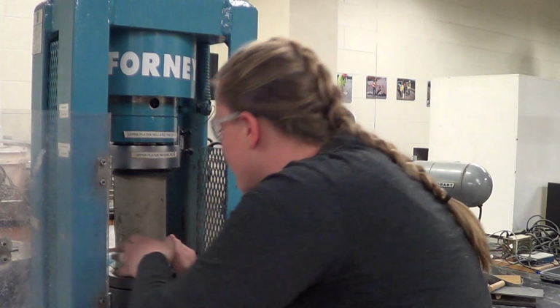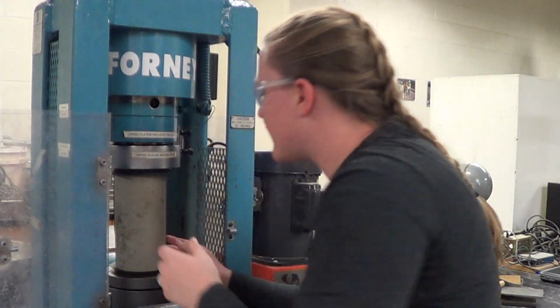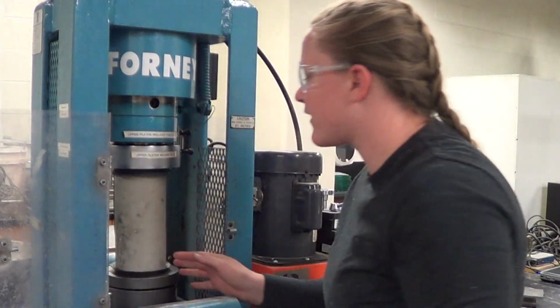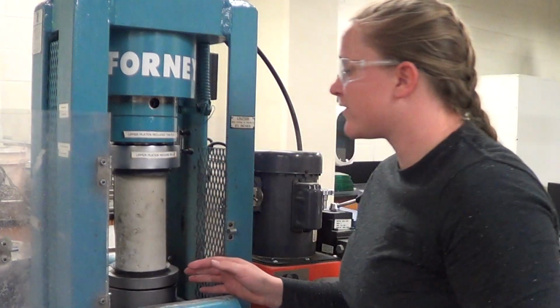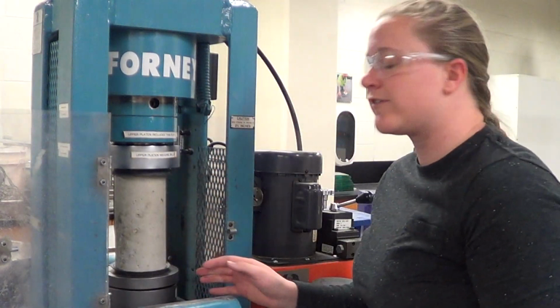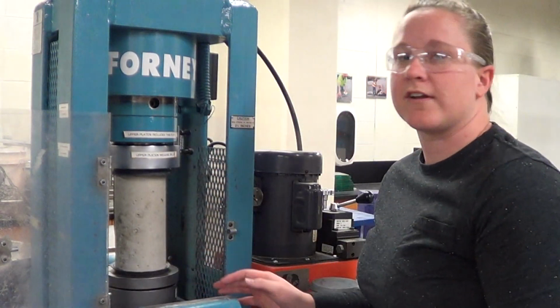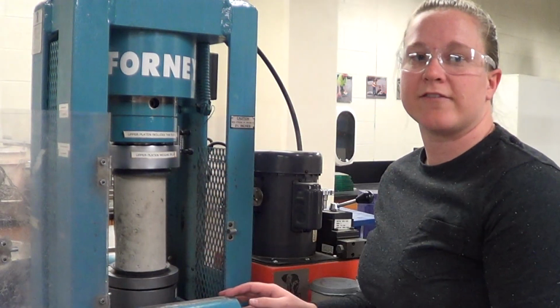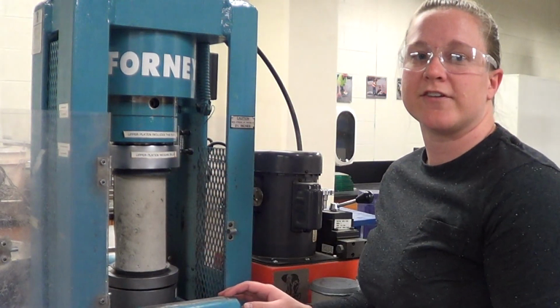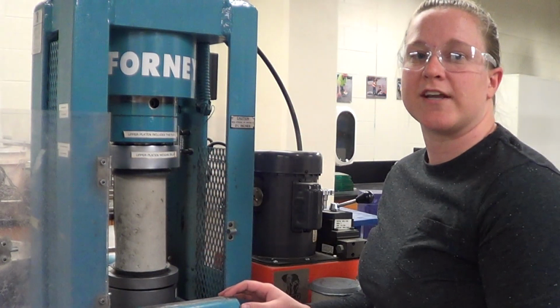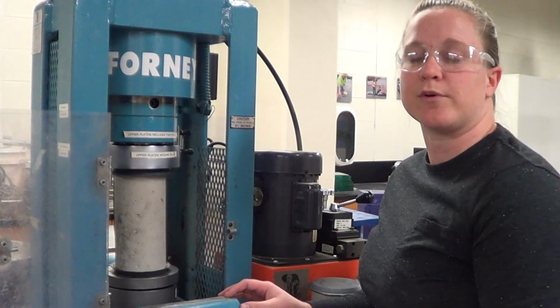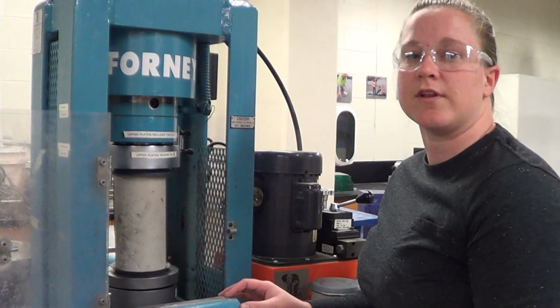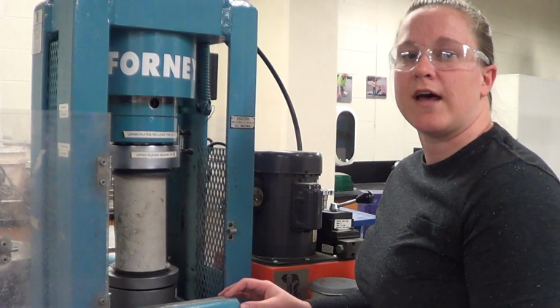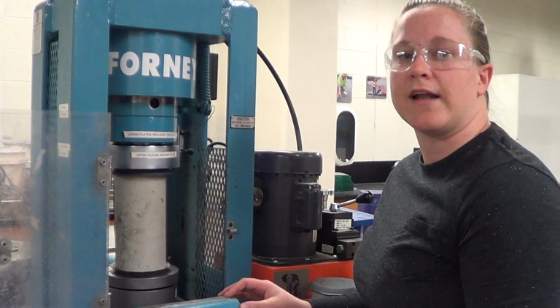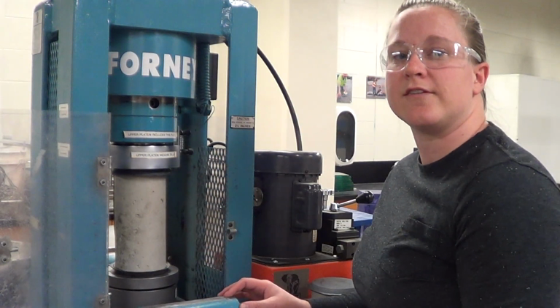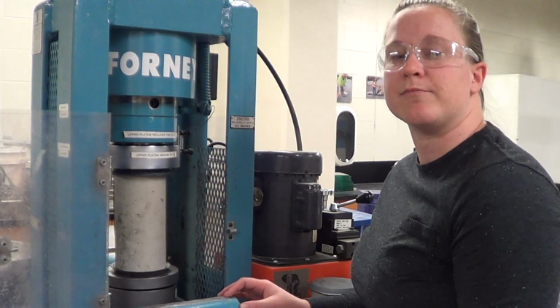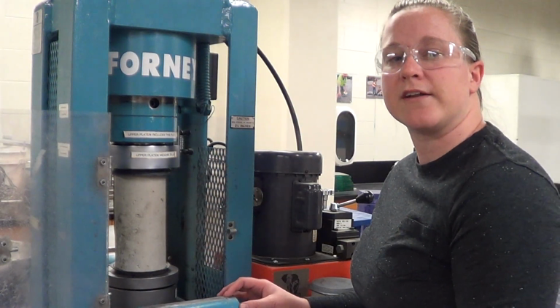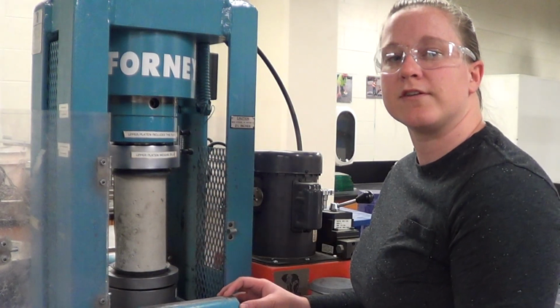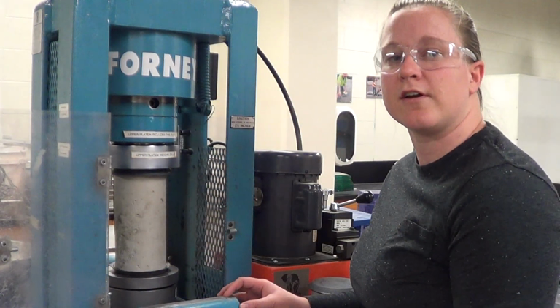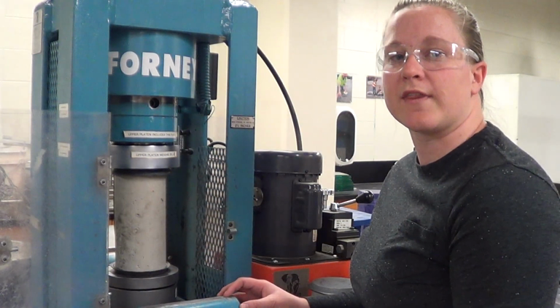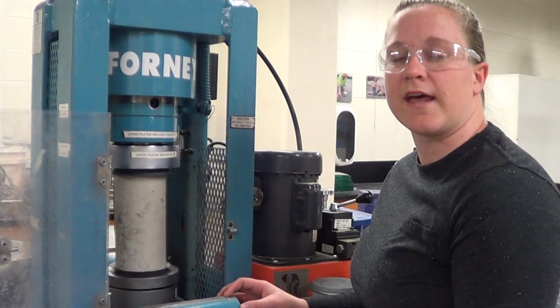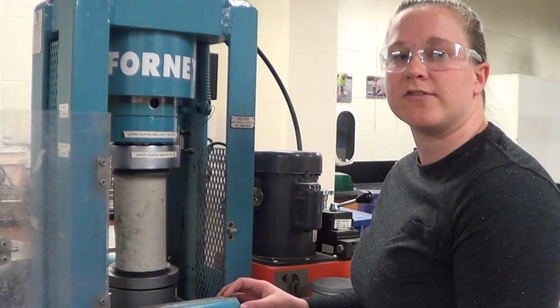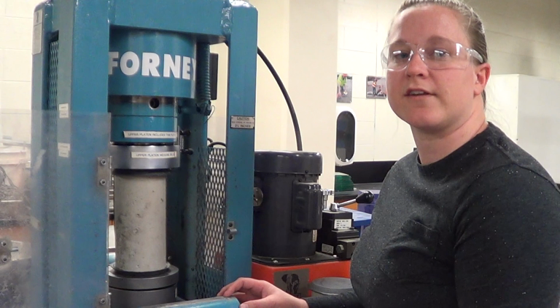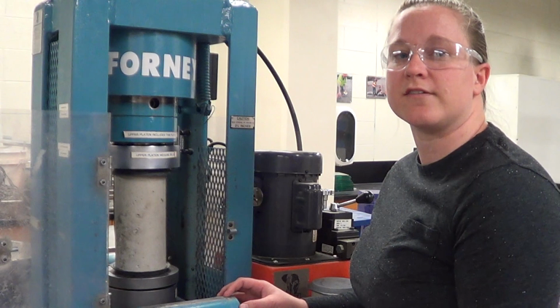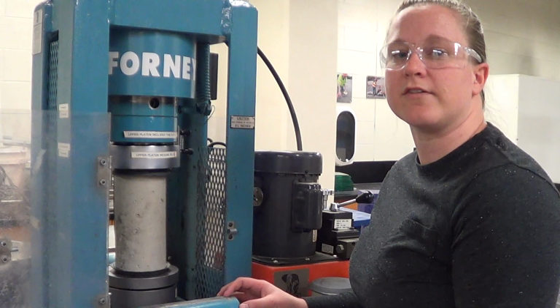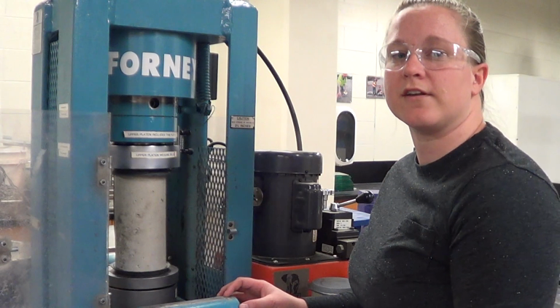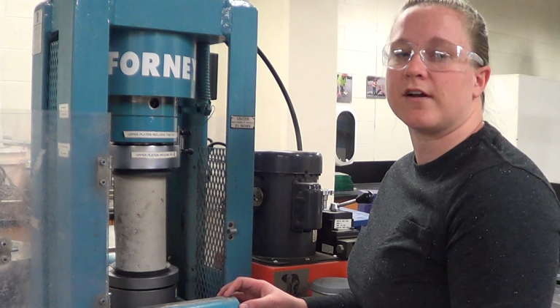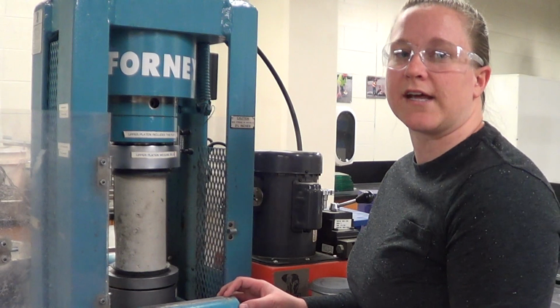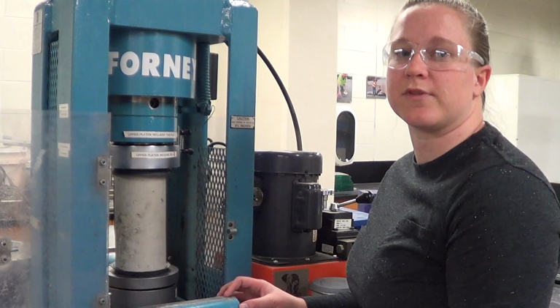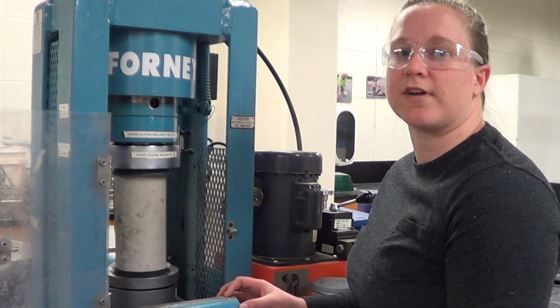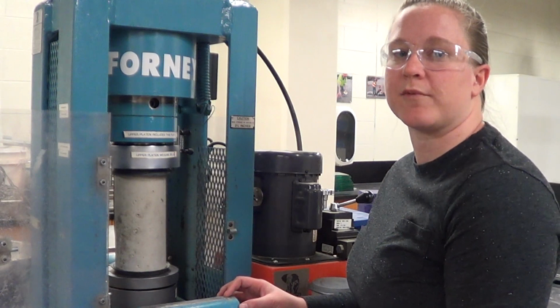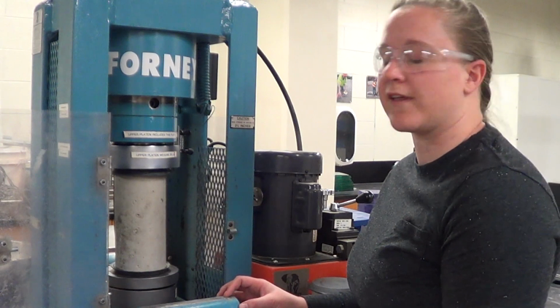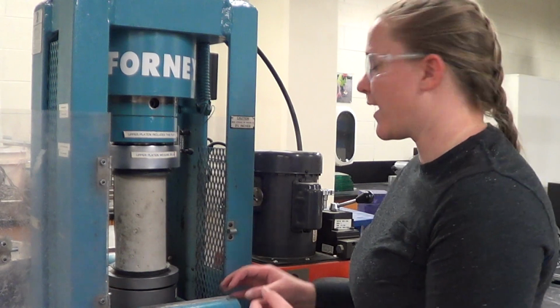Now that I've centered and leveled the sample, I need to manually lower the head so that it's nearly in contact with the top of the cap.